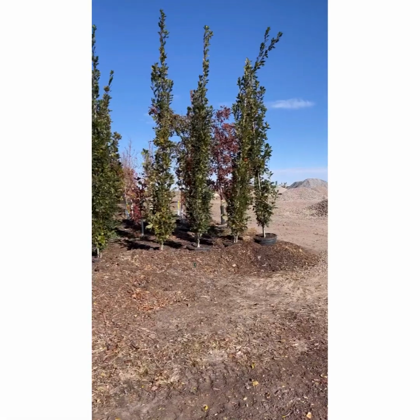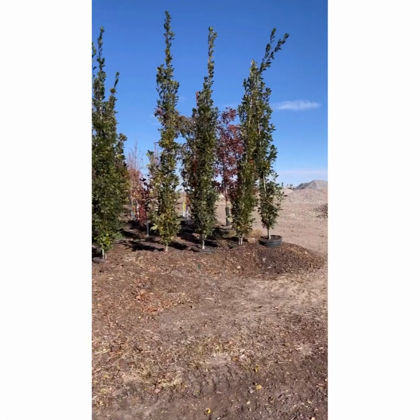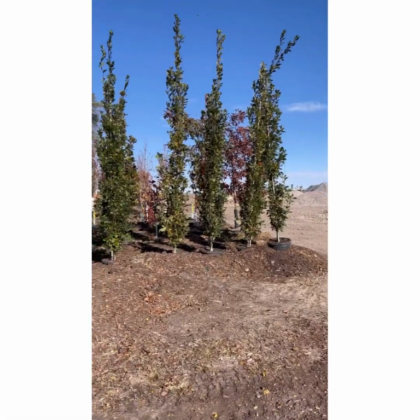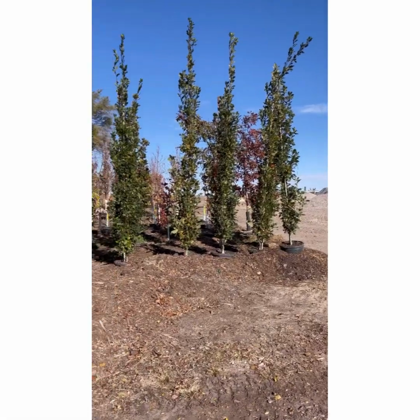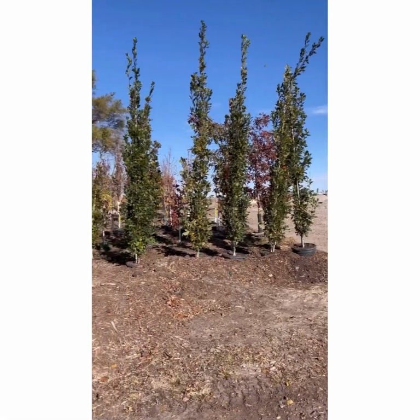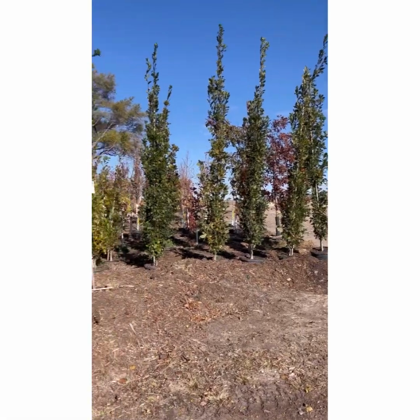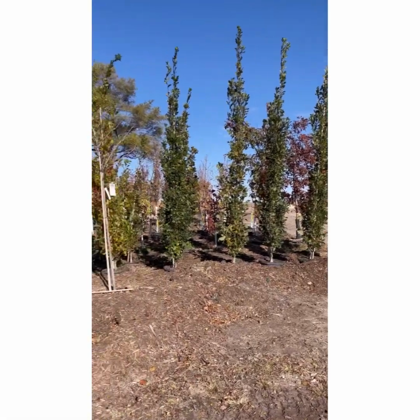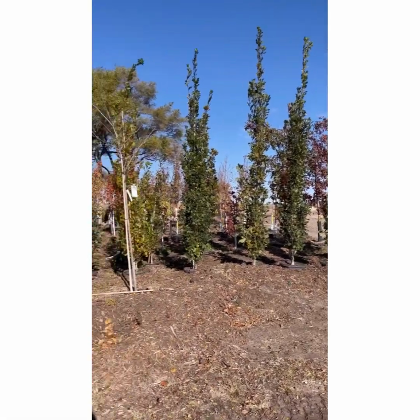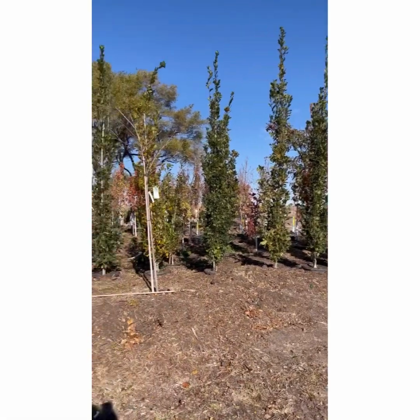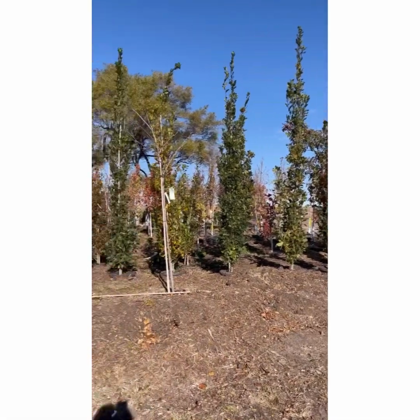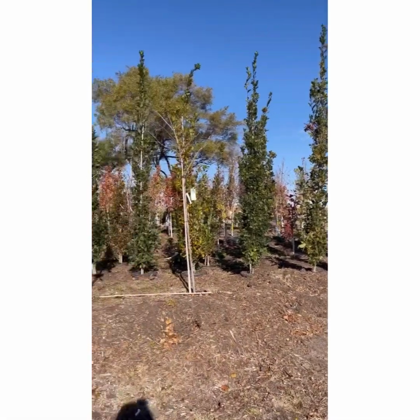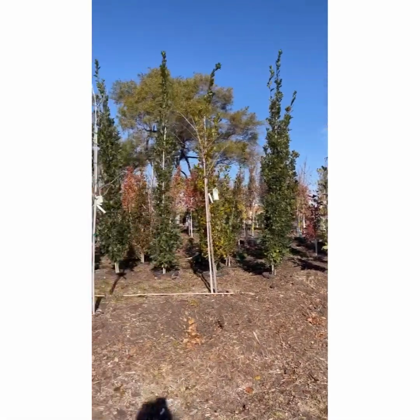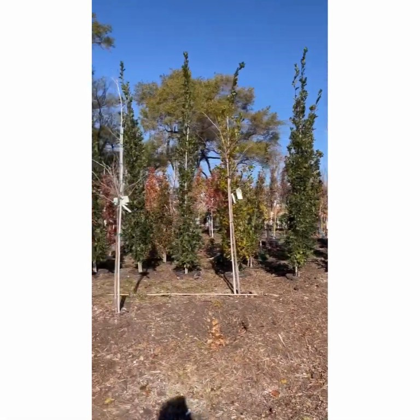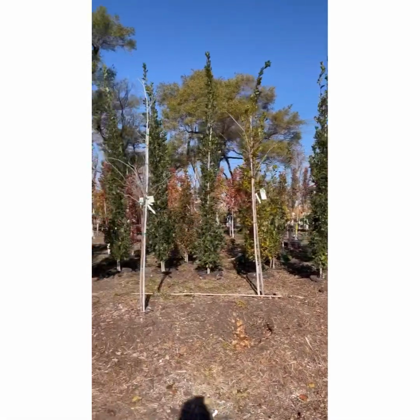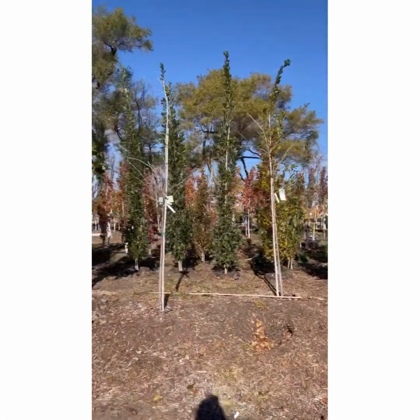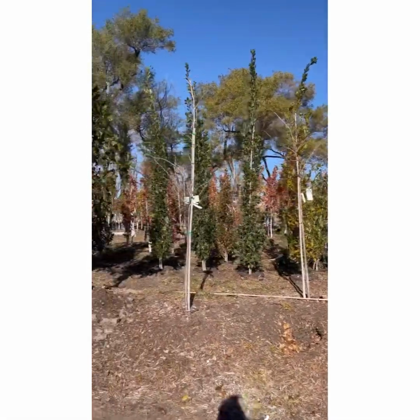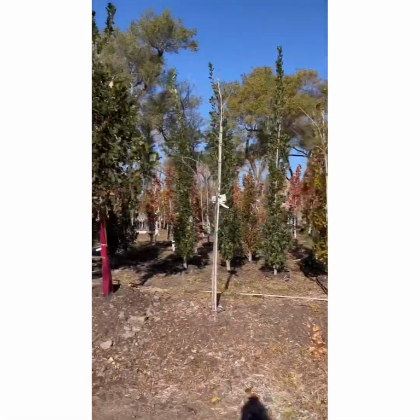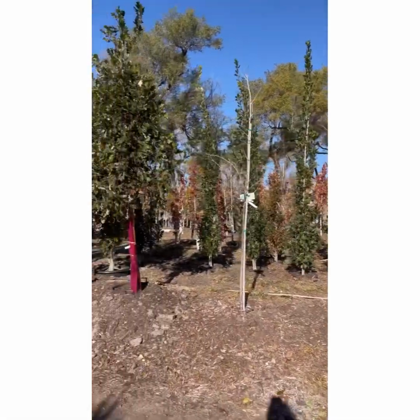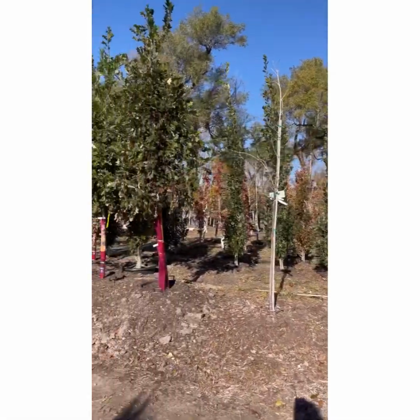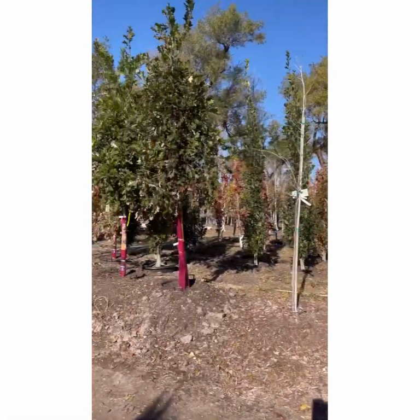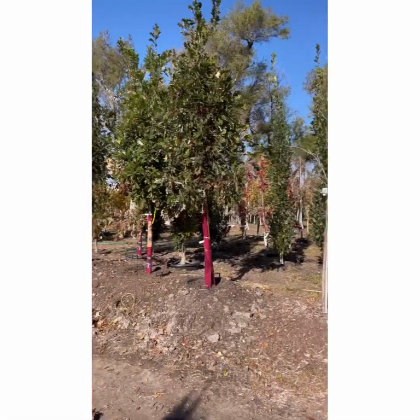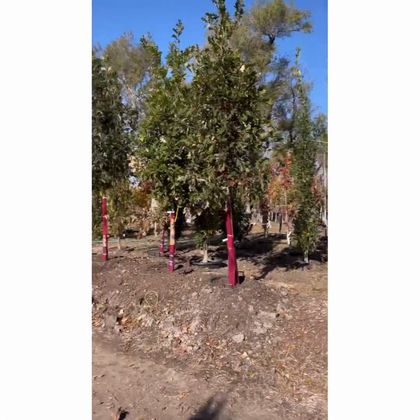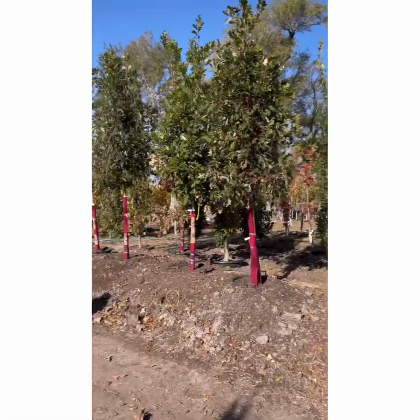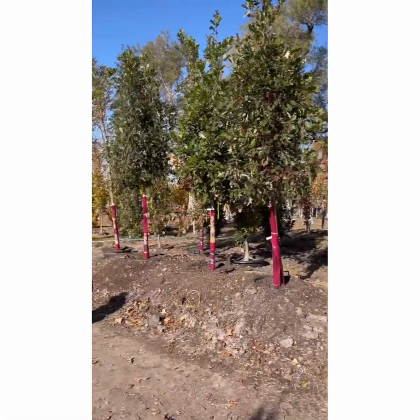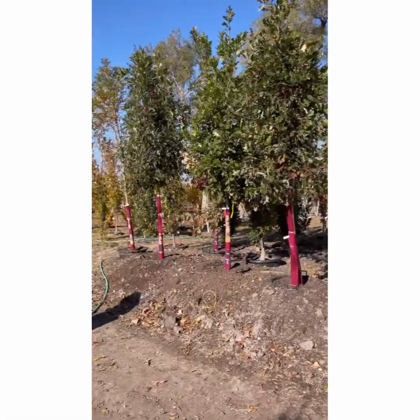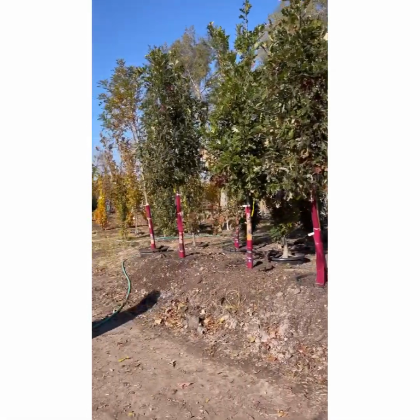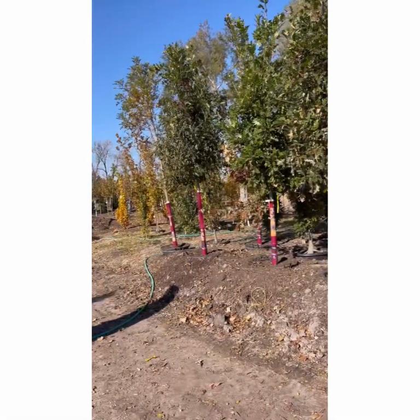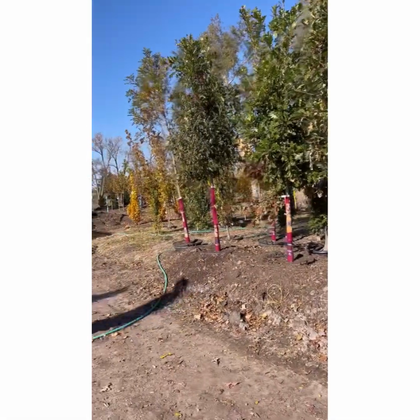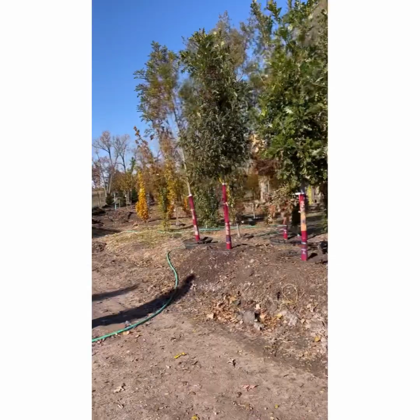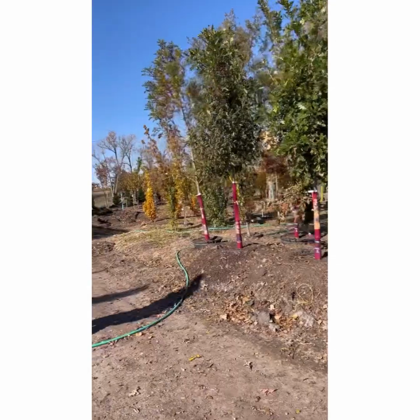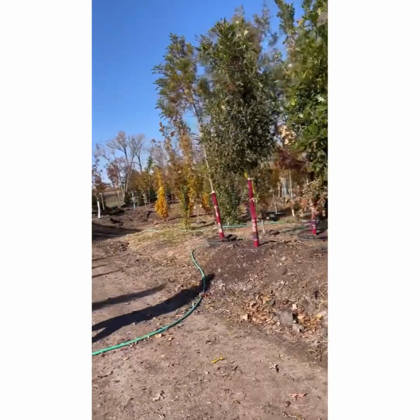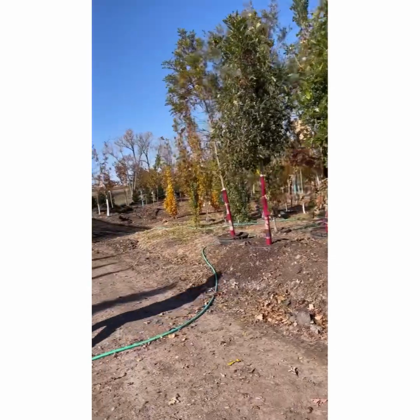Hello friends, welcome to today's Bloomin' Adventure. We're going to check out a local nursery and we hope you join us.